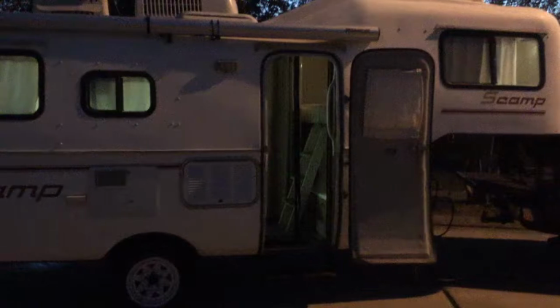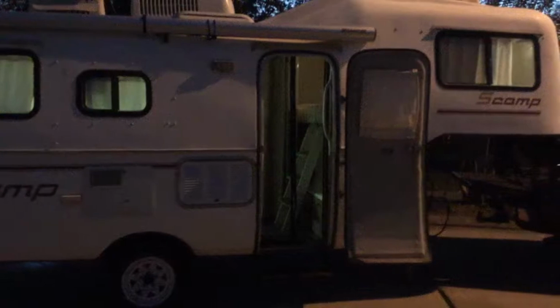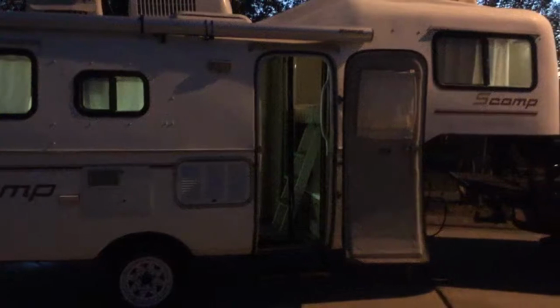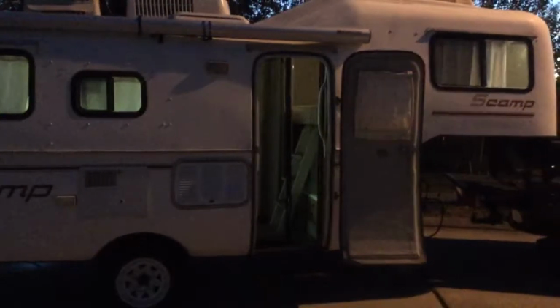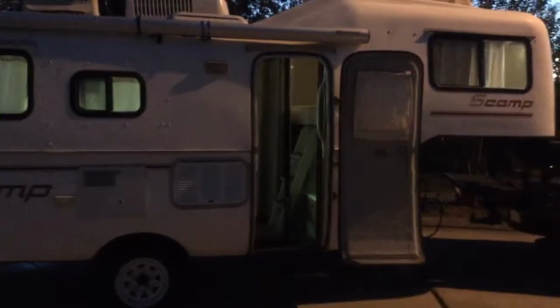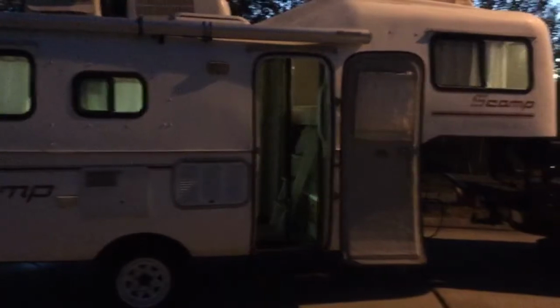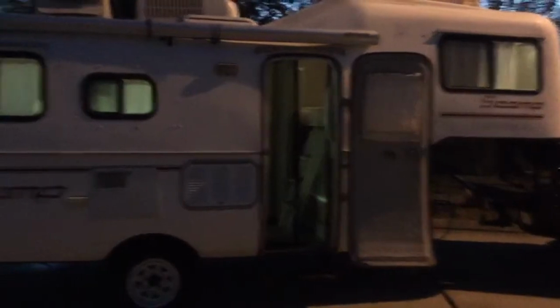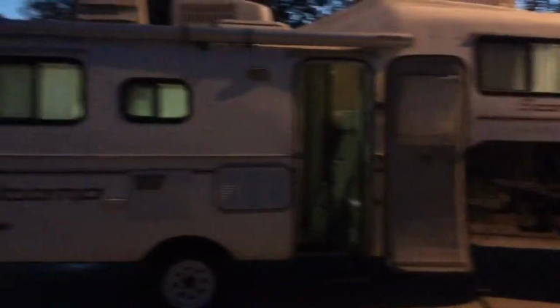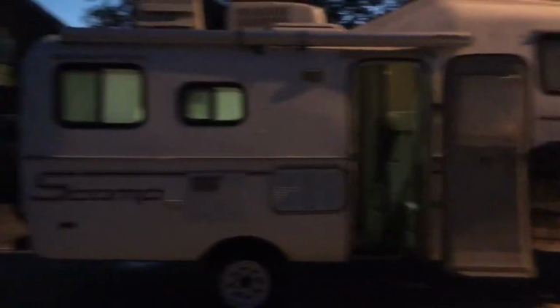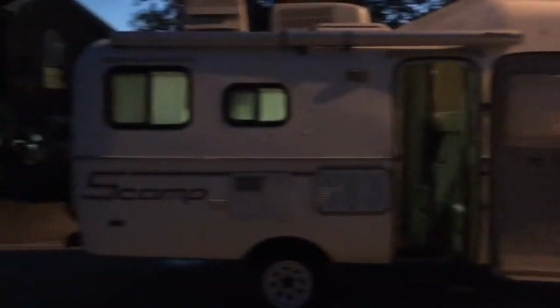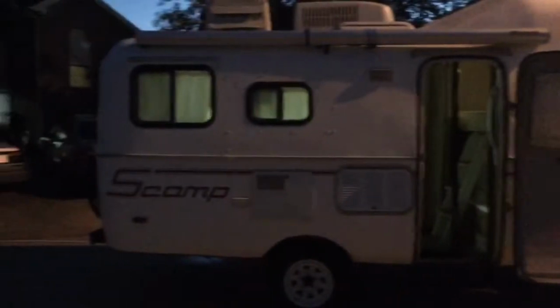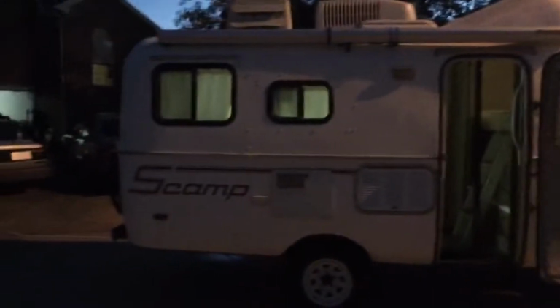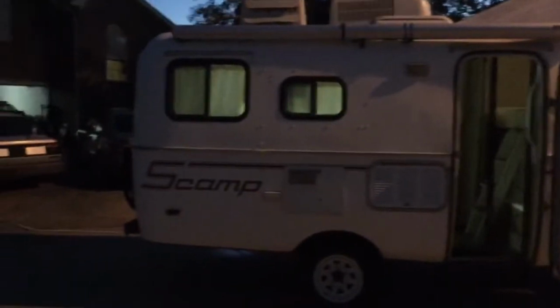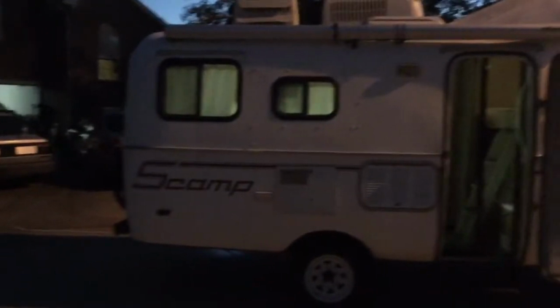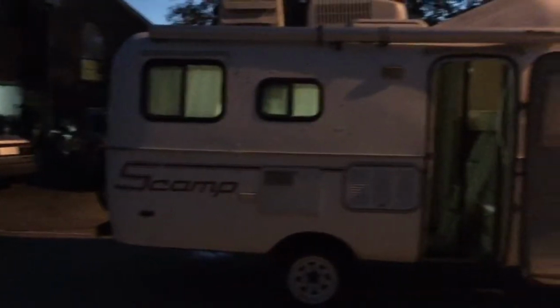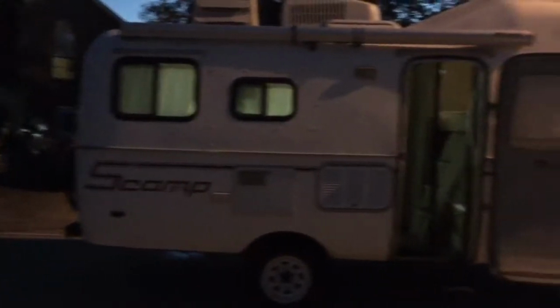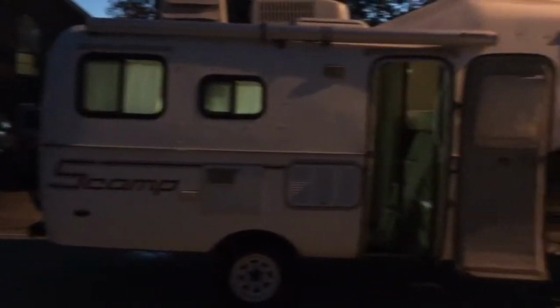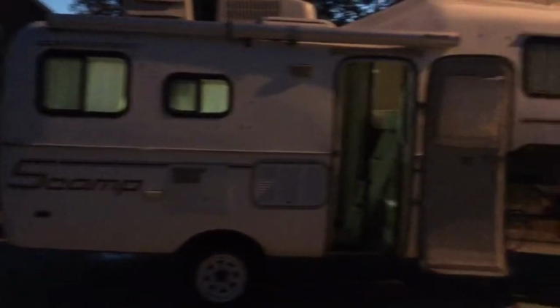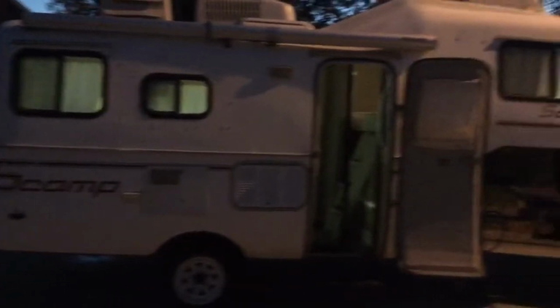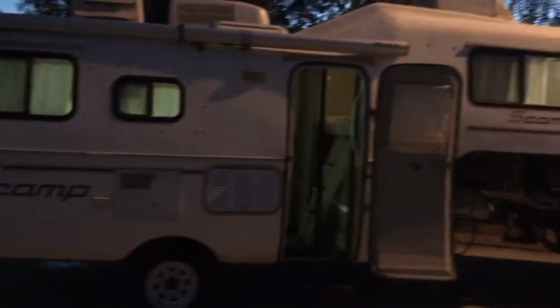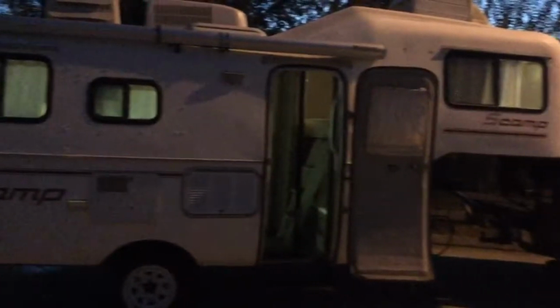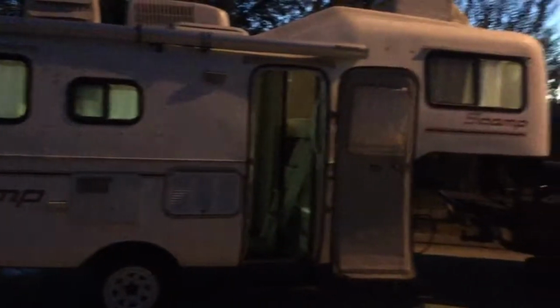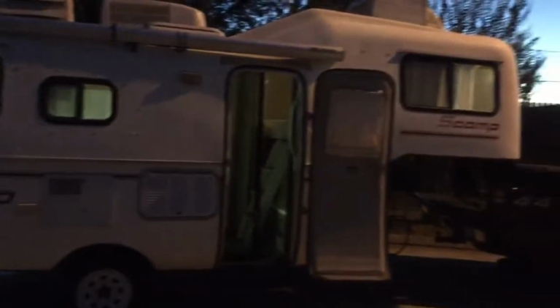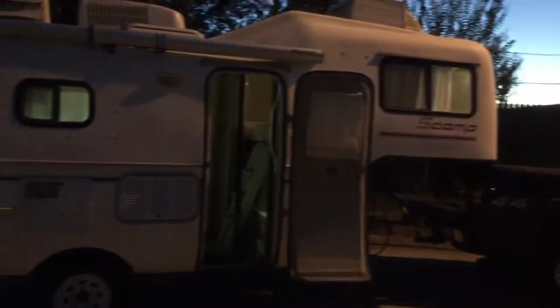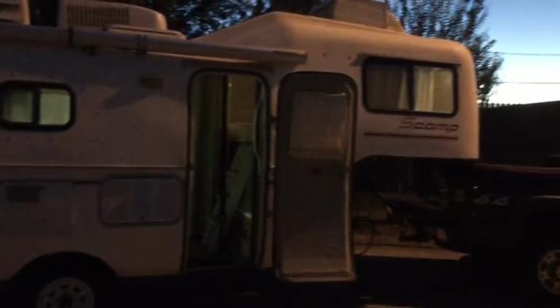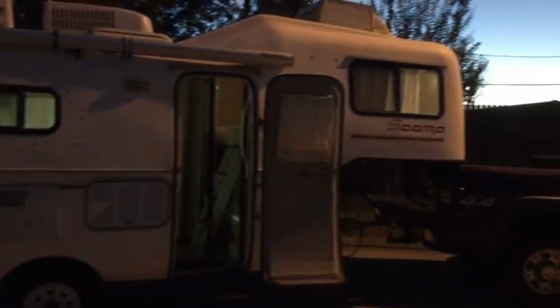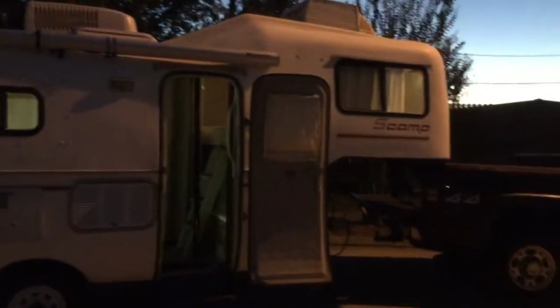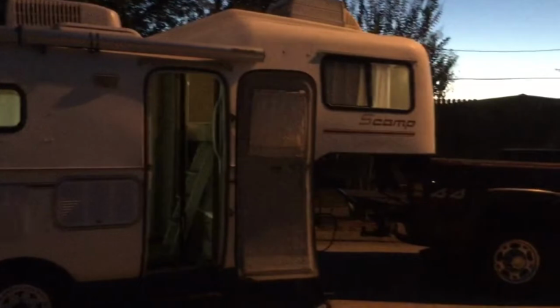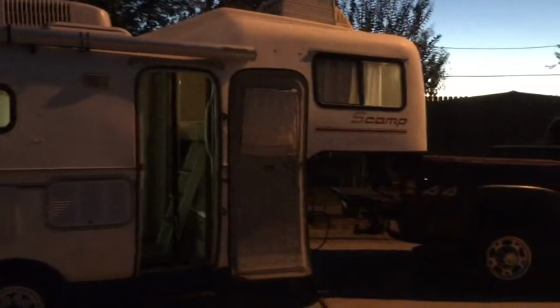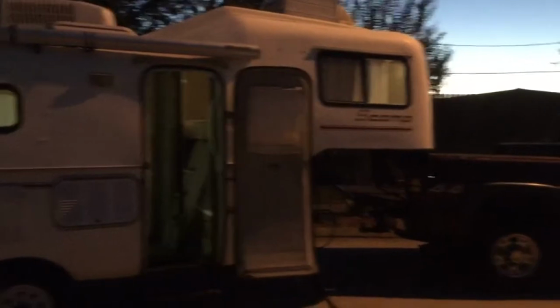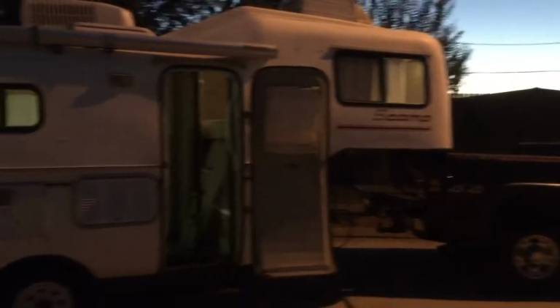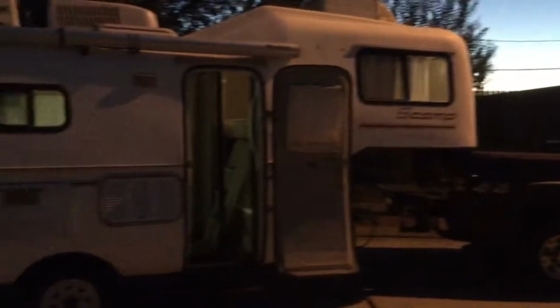Okay, I'm going to do the walk around for the inside since the outside is kind of dark to see.